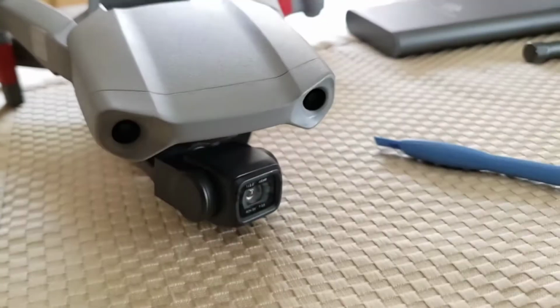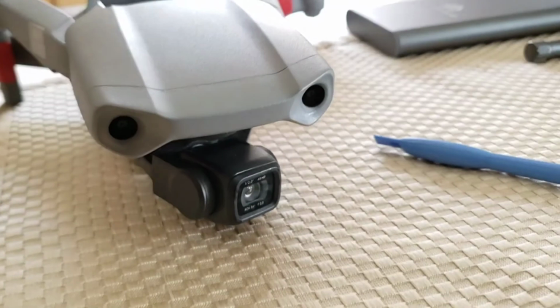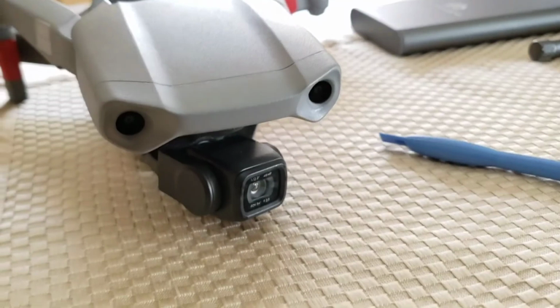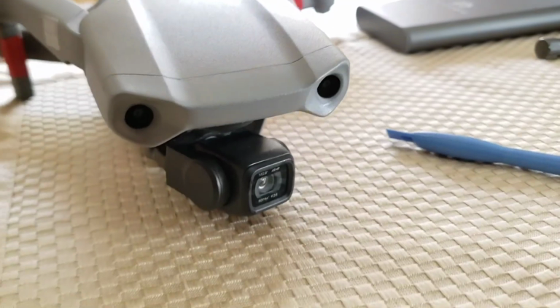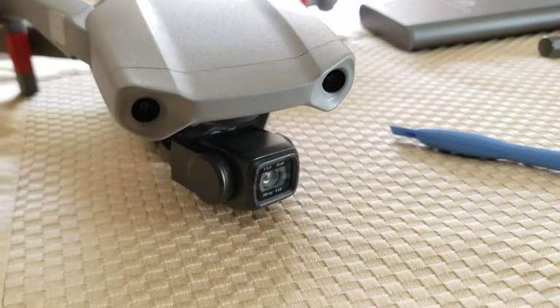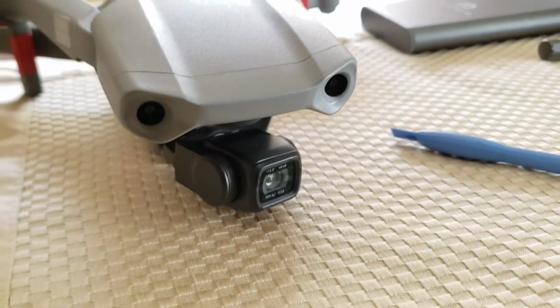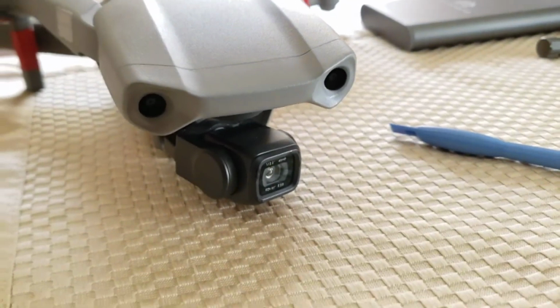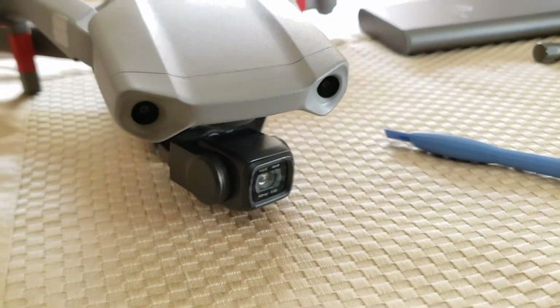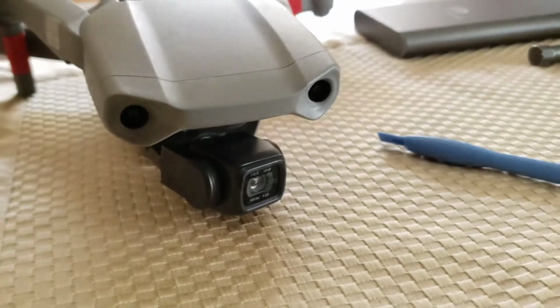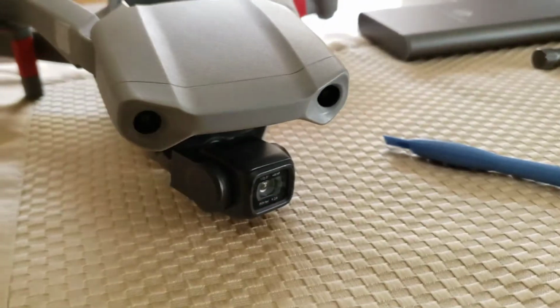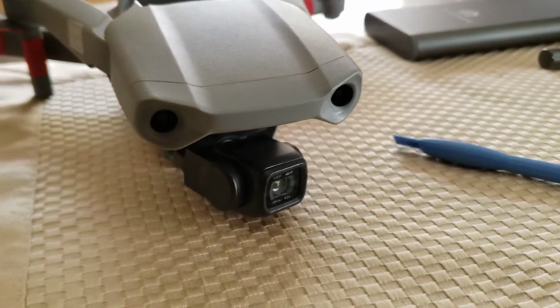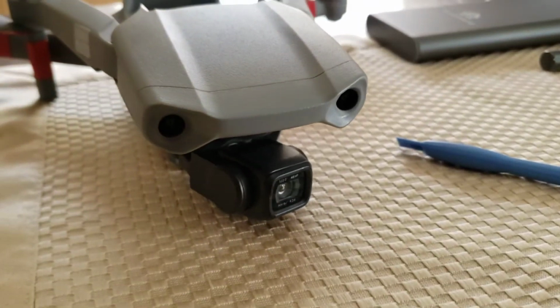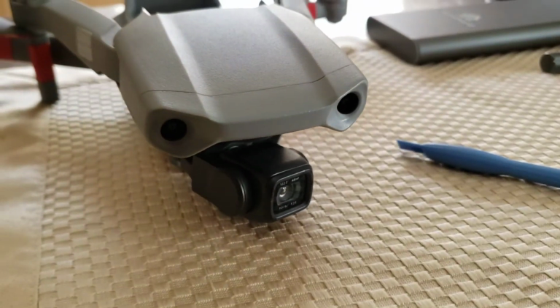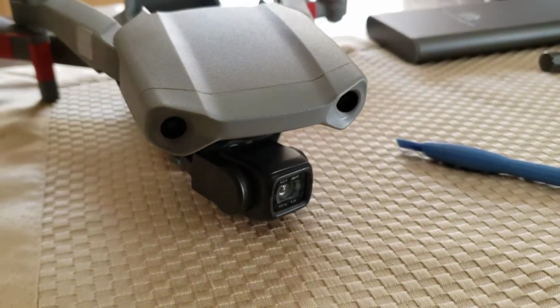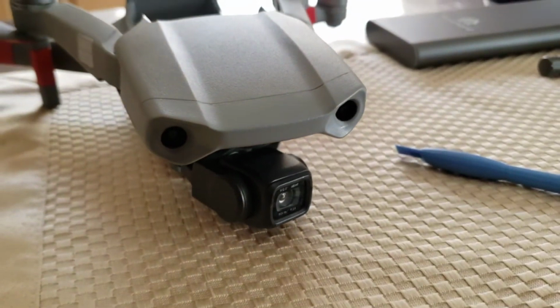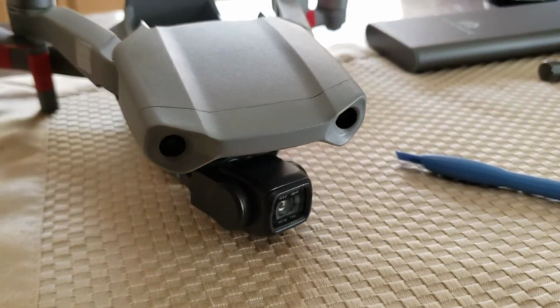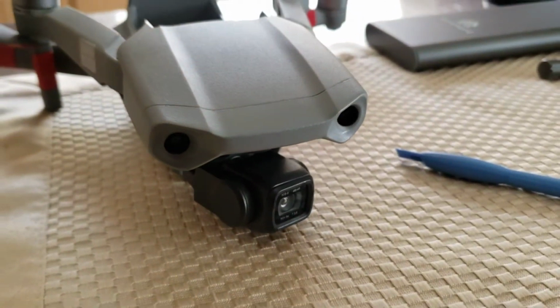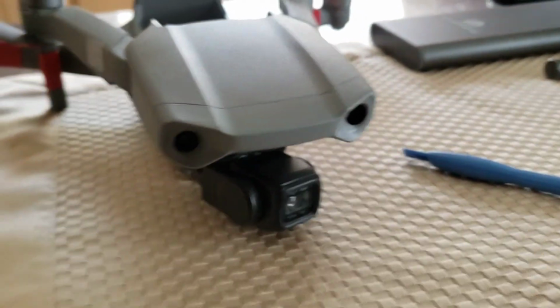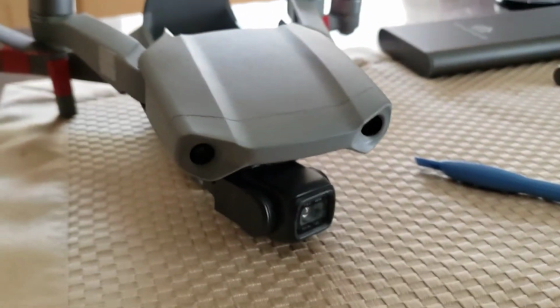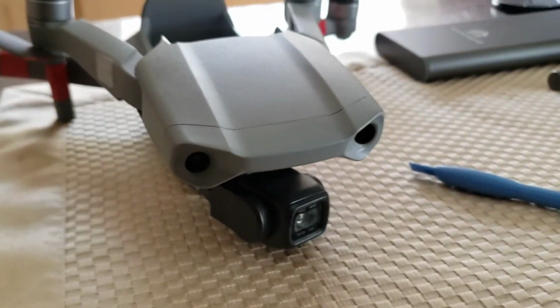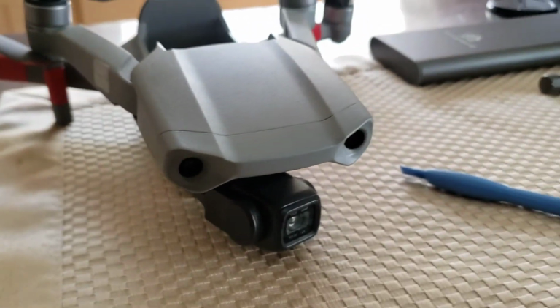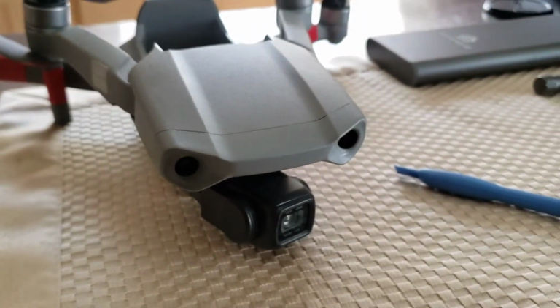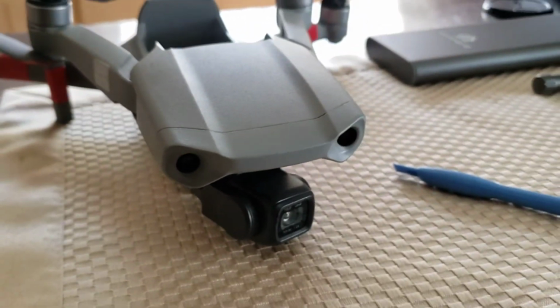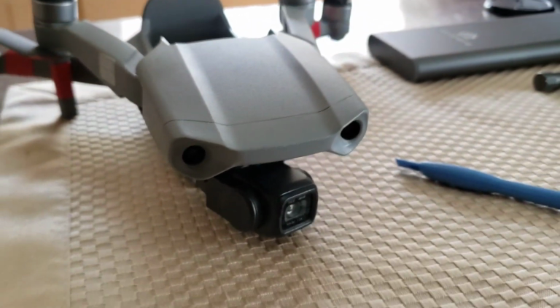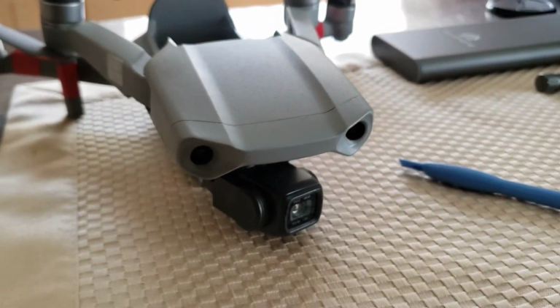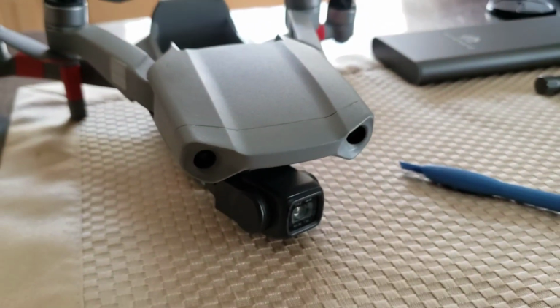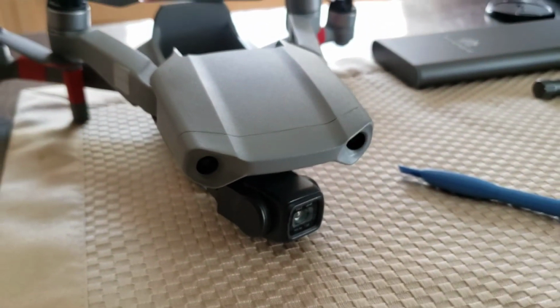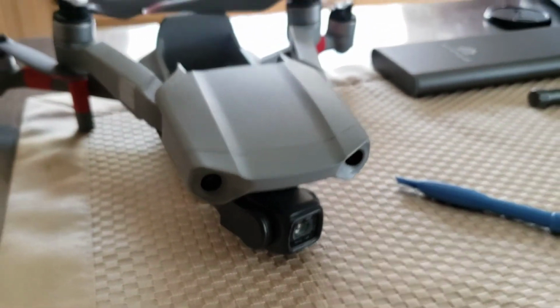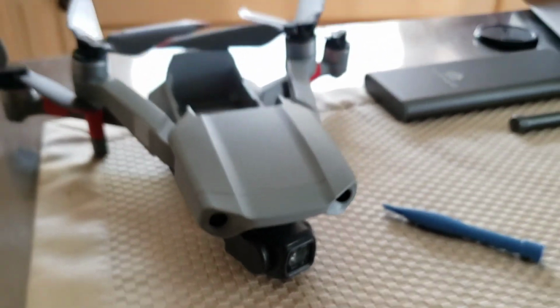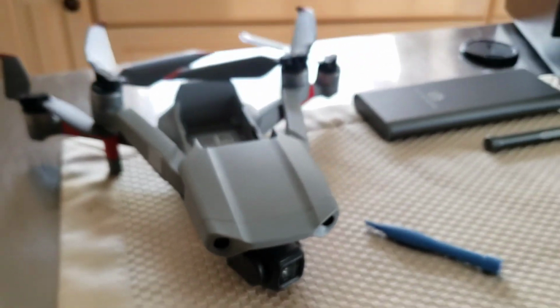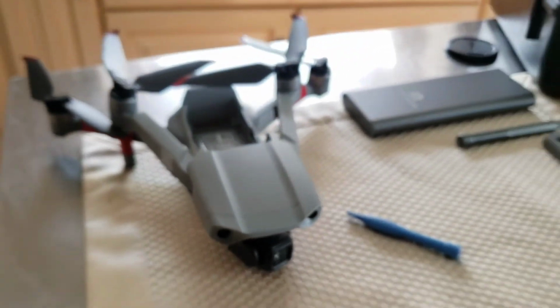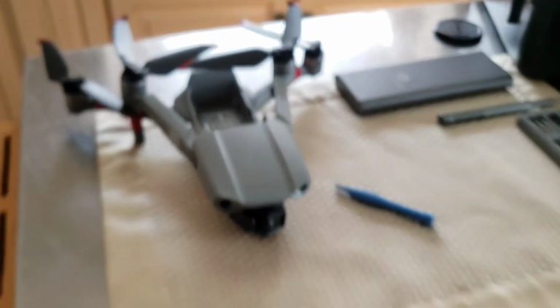And now we have them back together and looking brand new again. Thanks for watching.